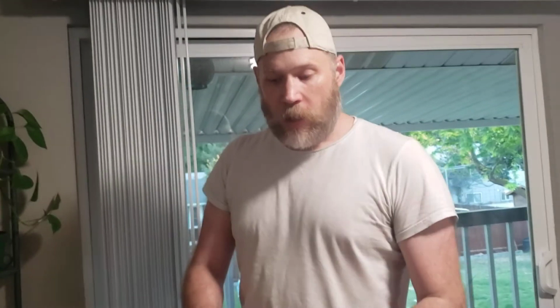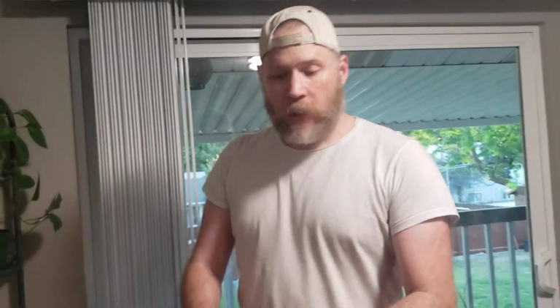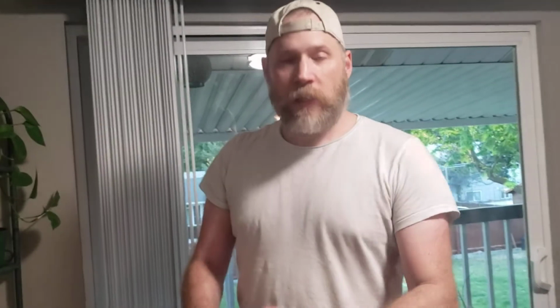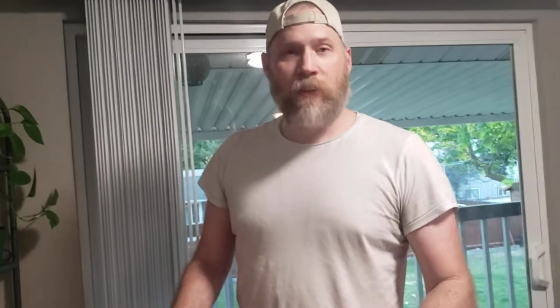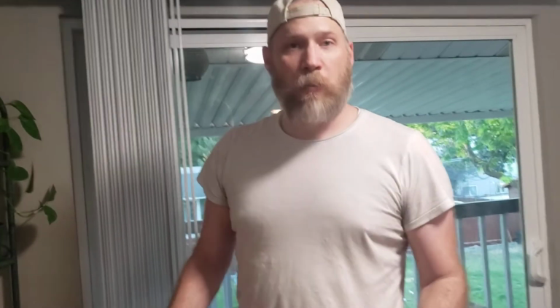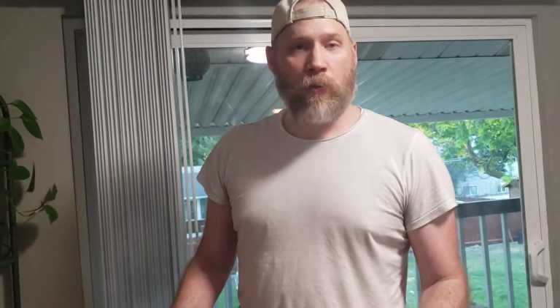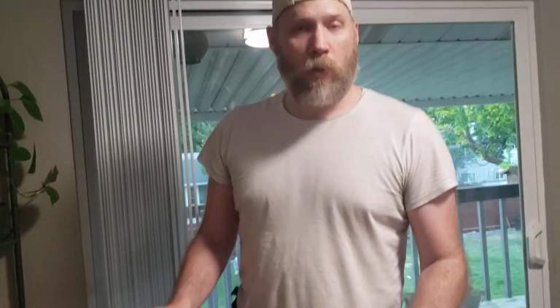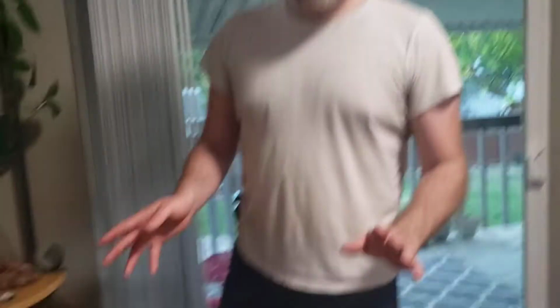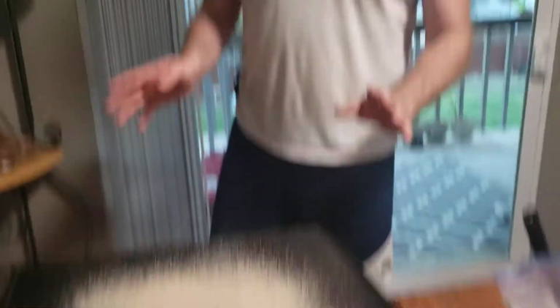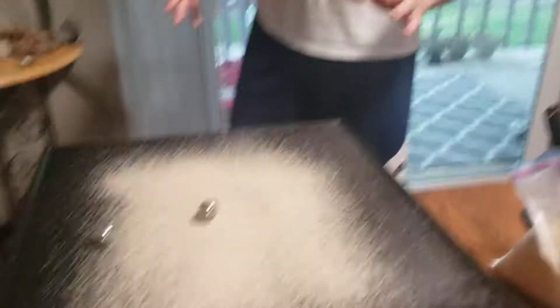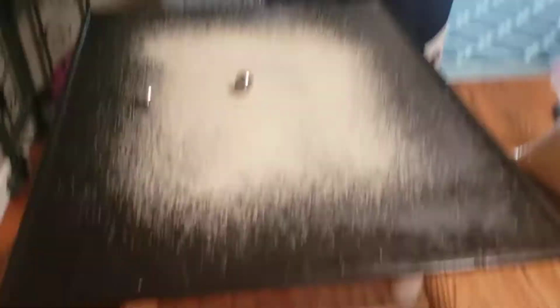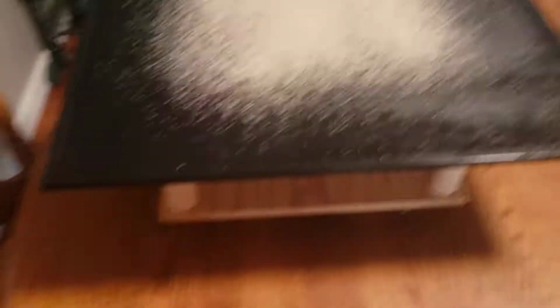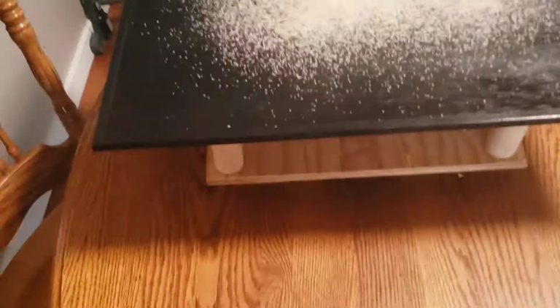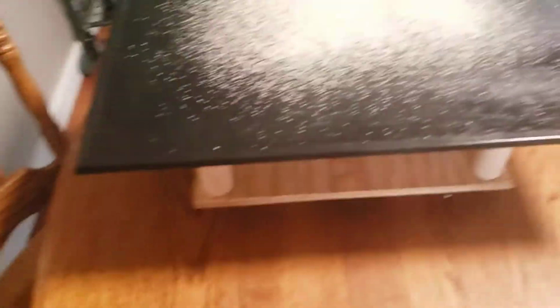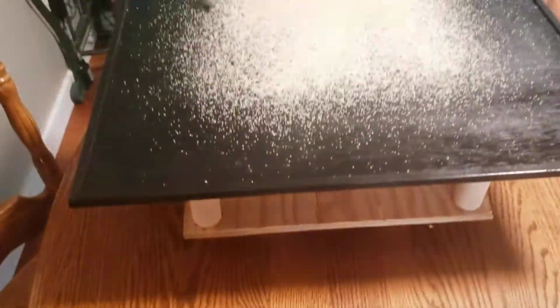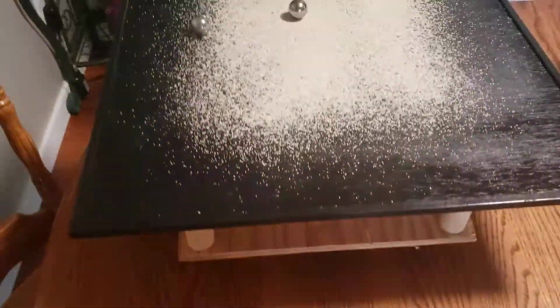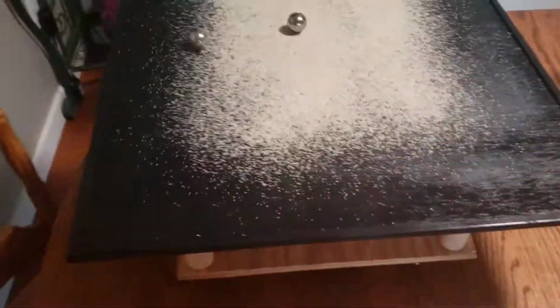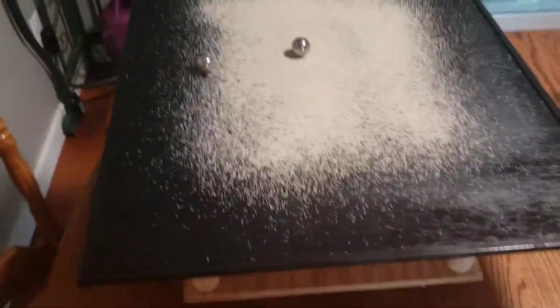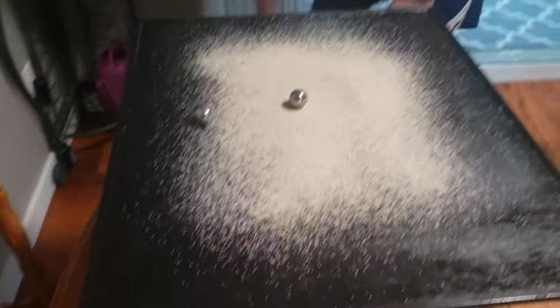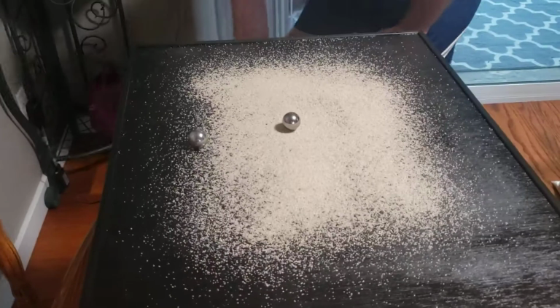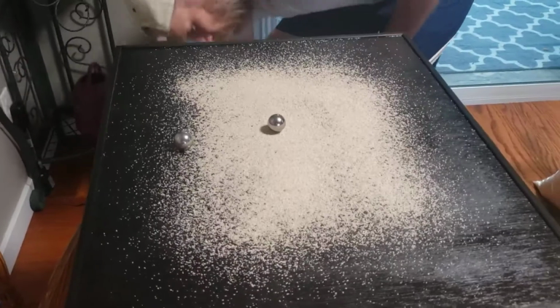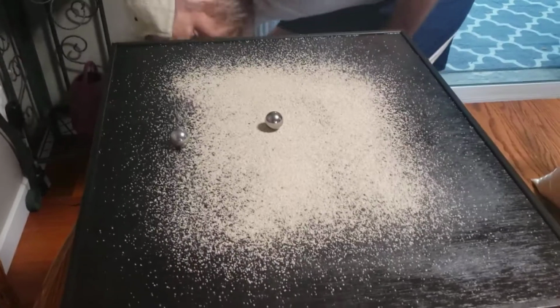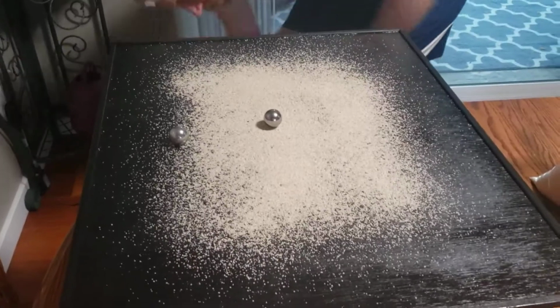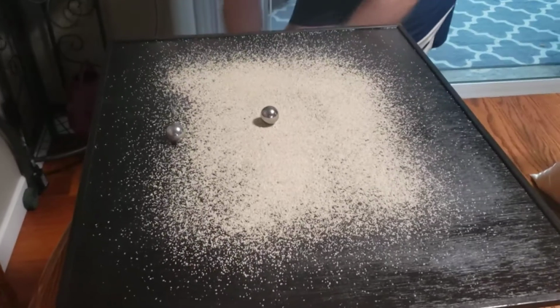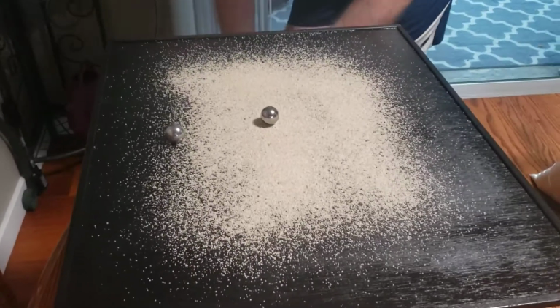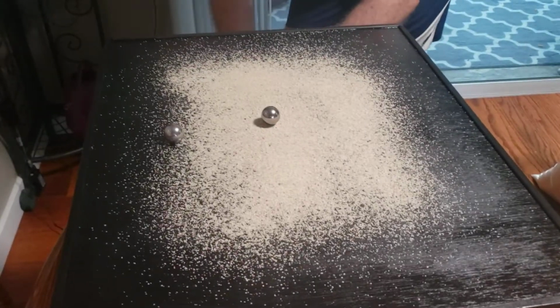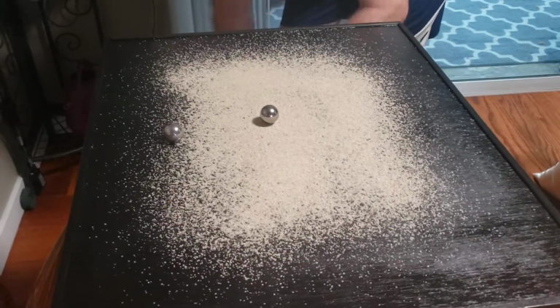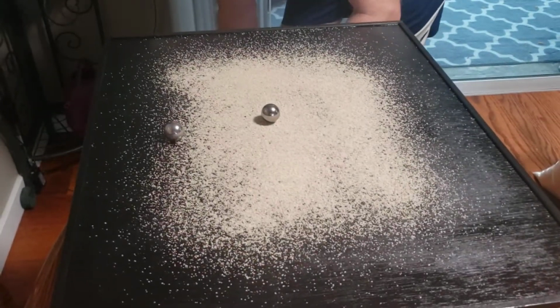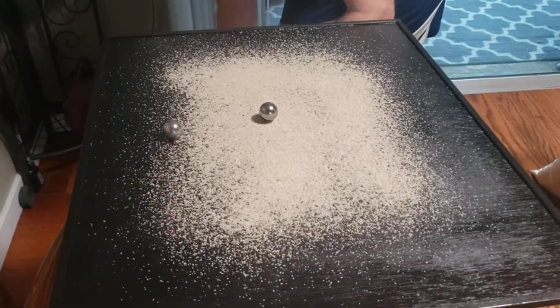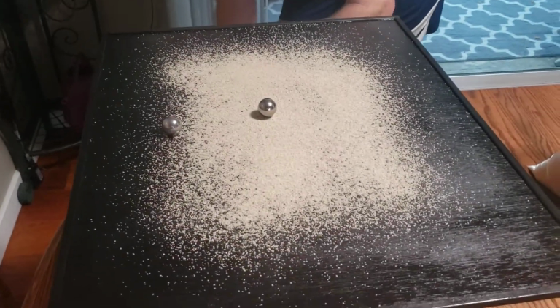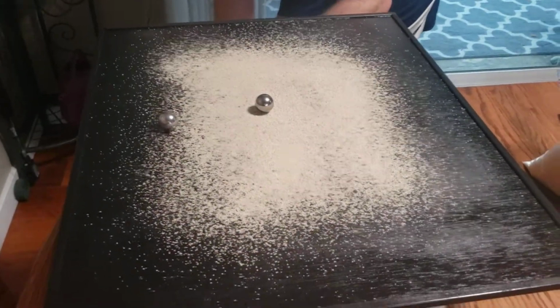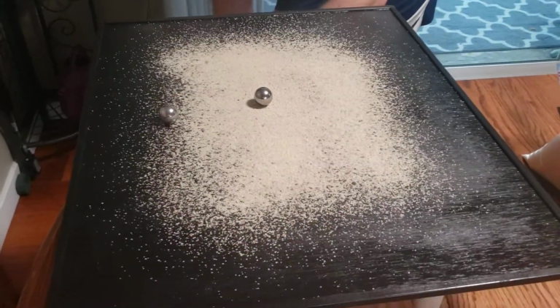Let's see if these balls roll around and if they make any kind of pattern in the sand. Here we go — power on.